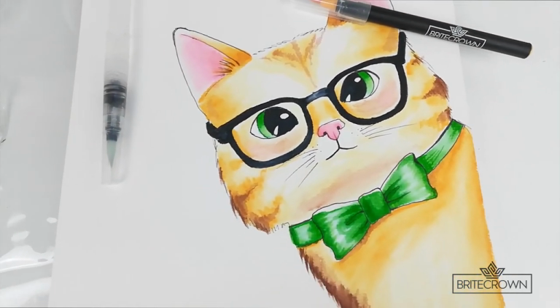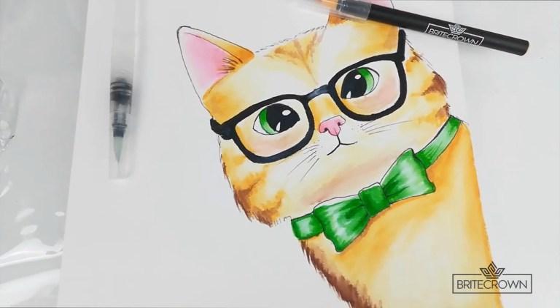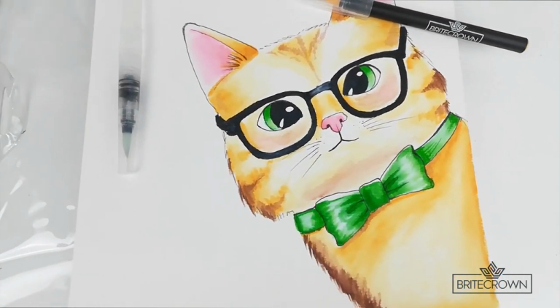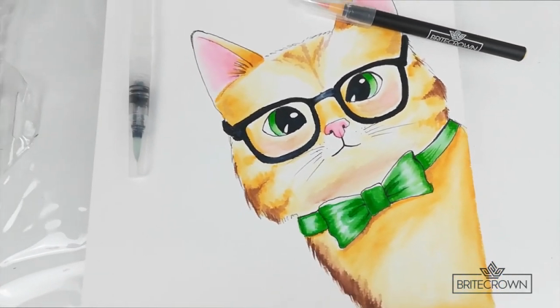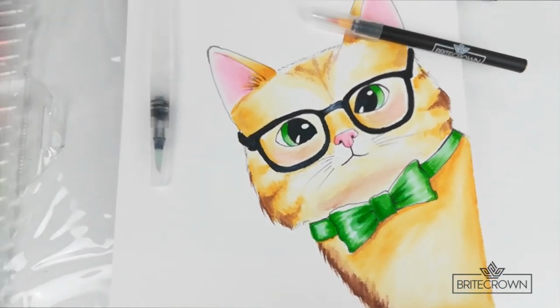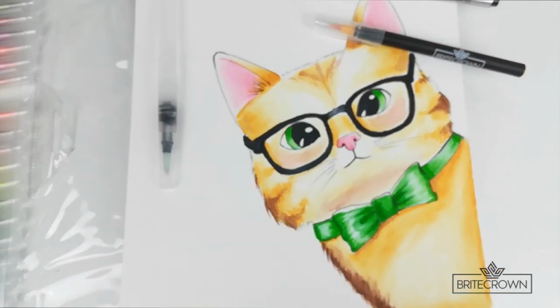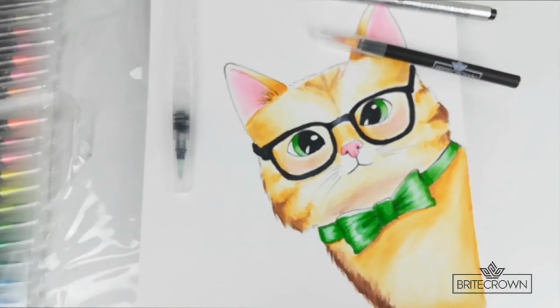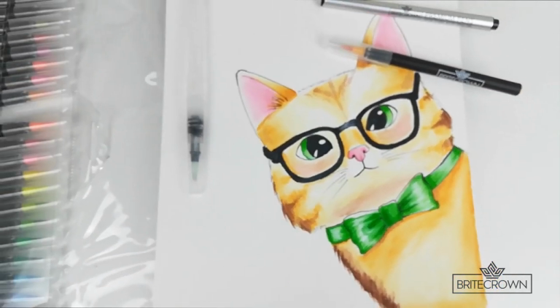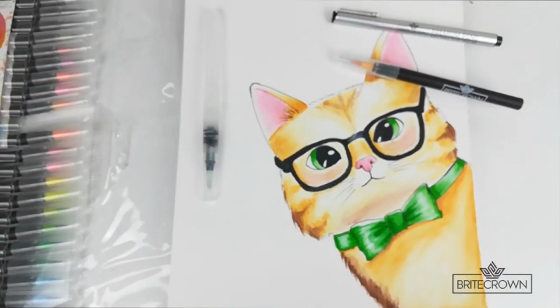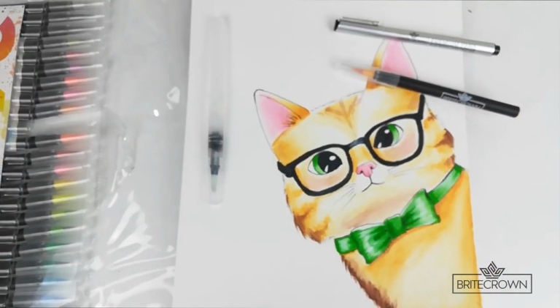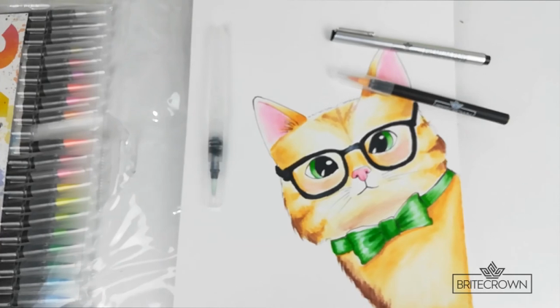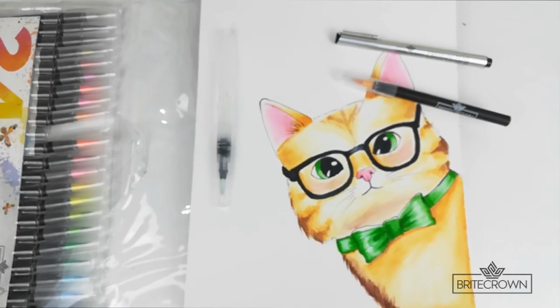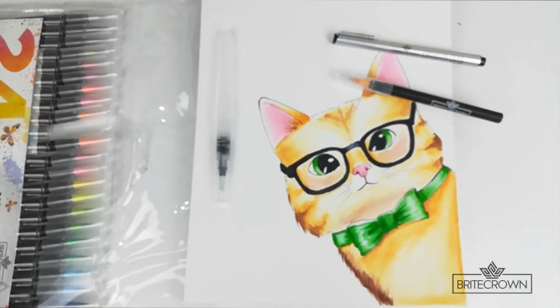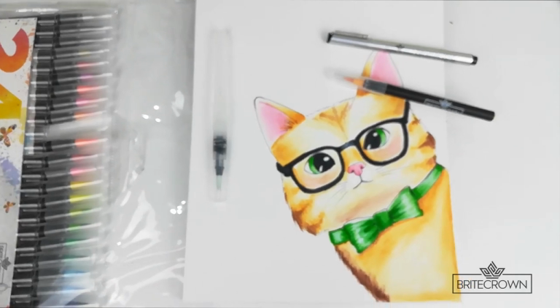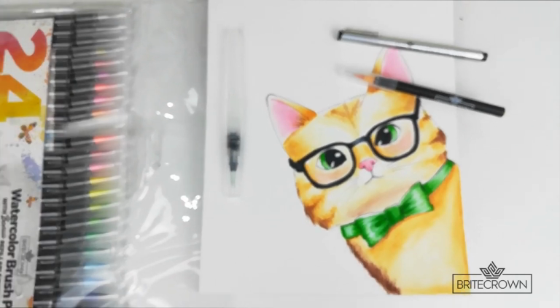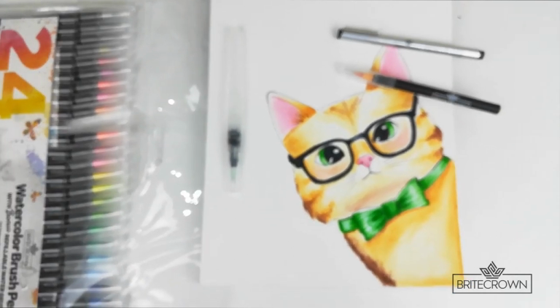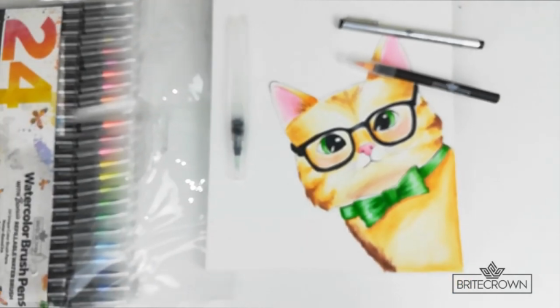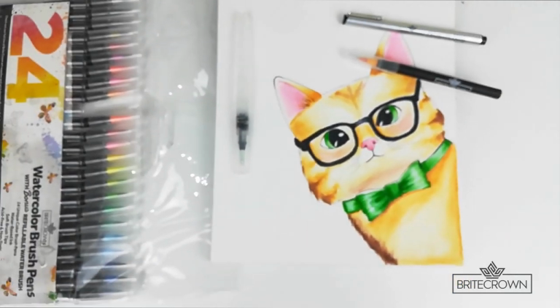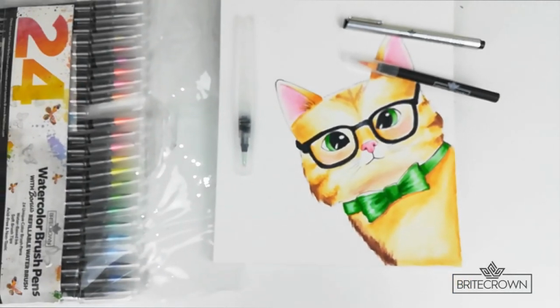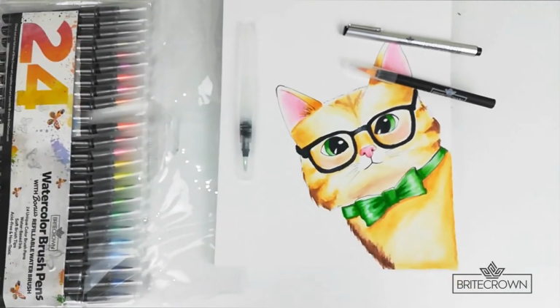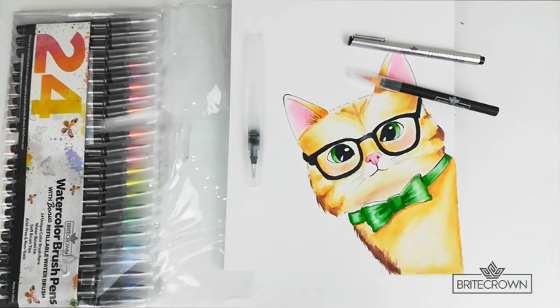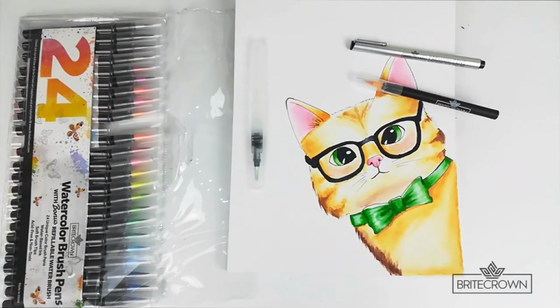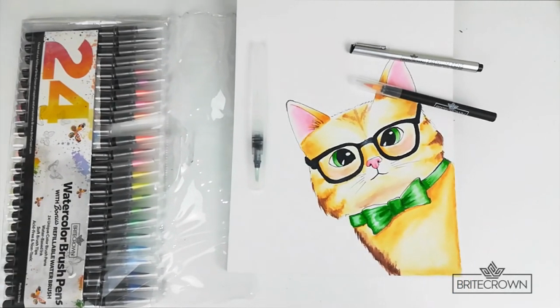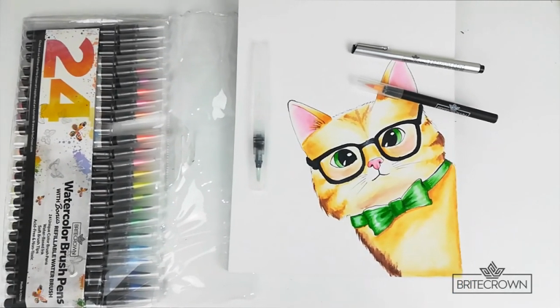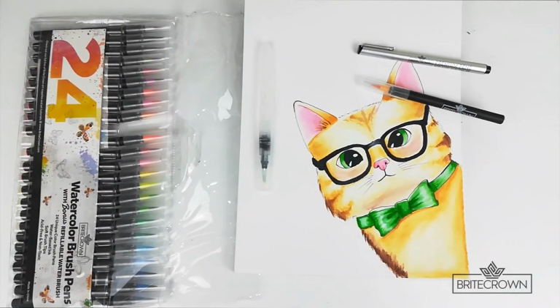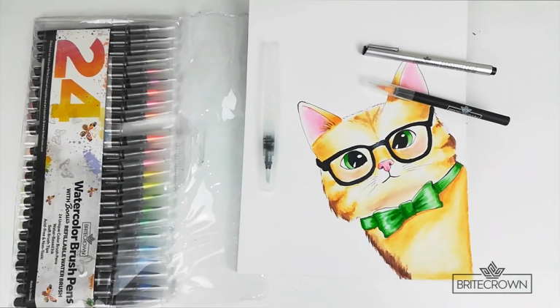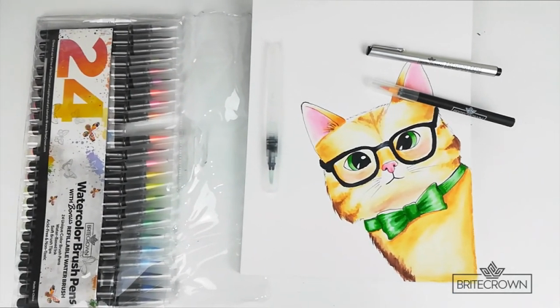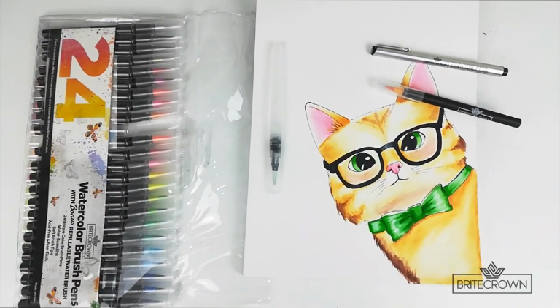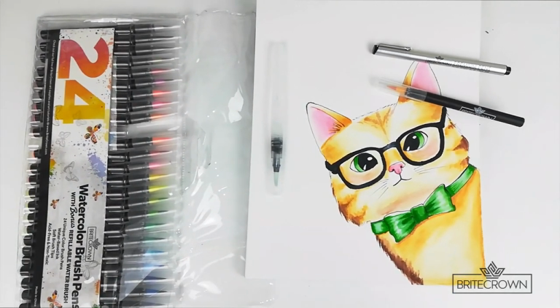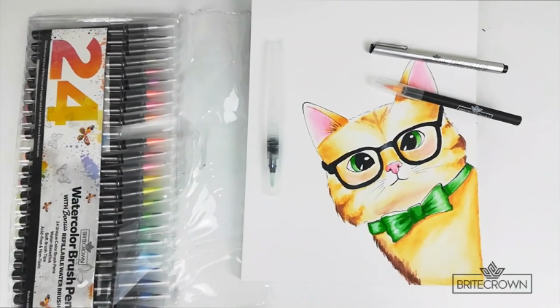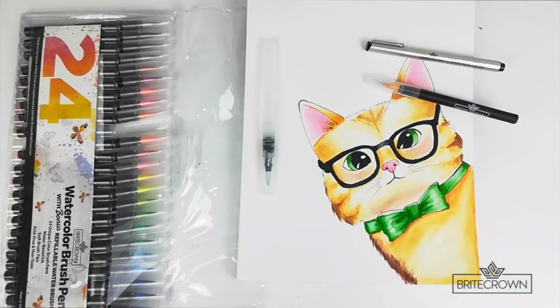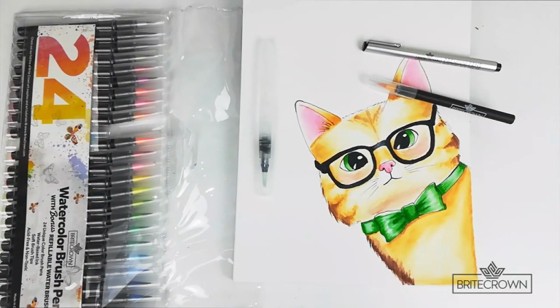Thank you so much for watching this video and please be sure to check out our full line of Bright Crown art supplies.